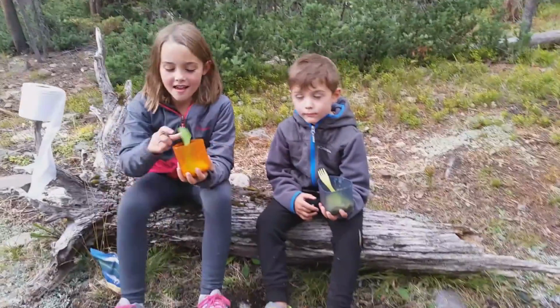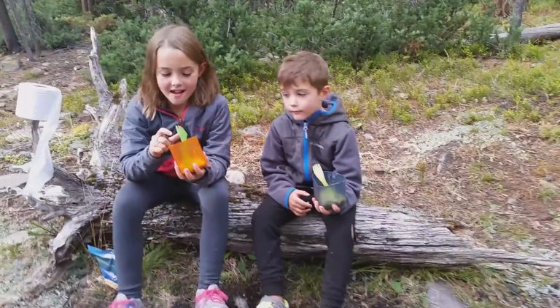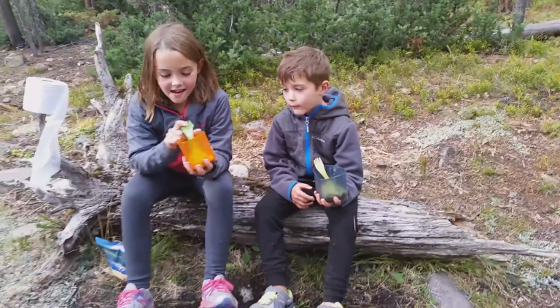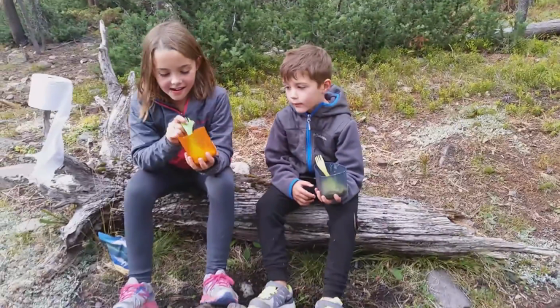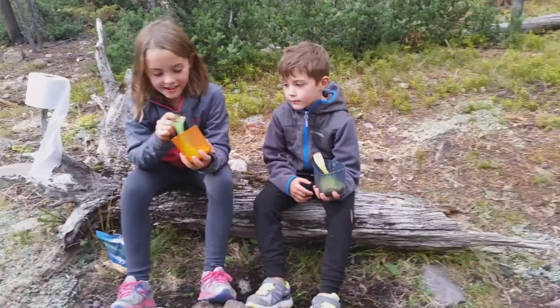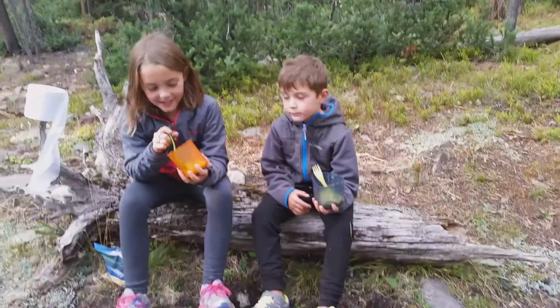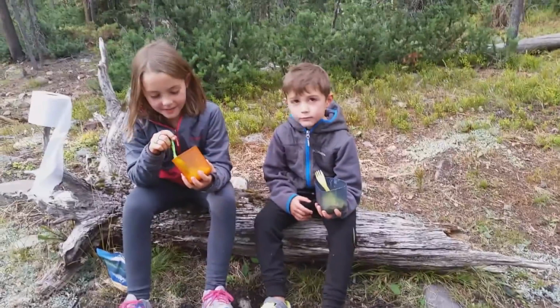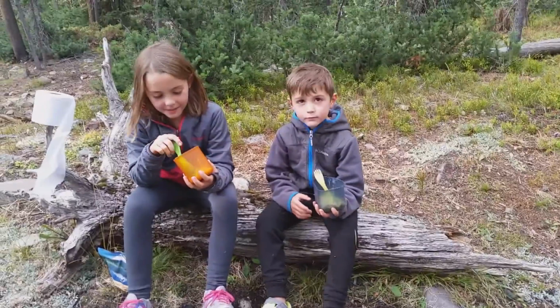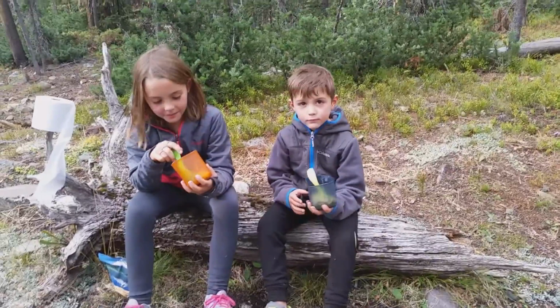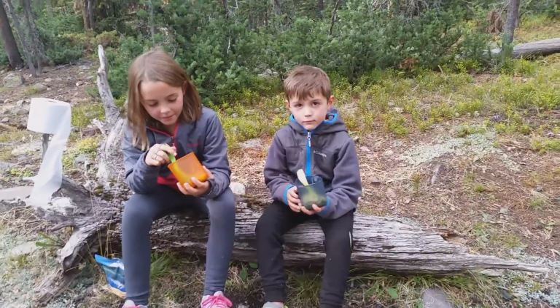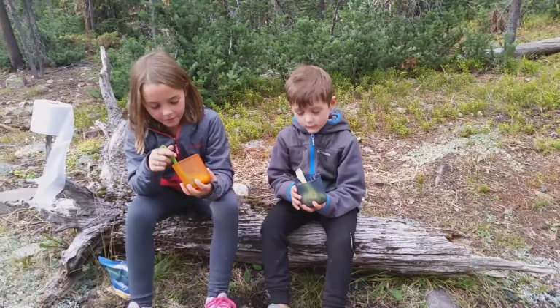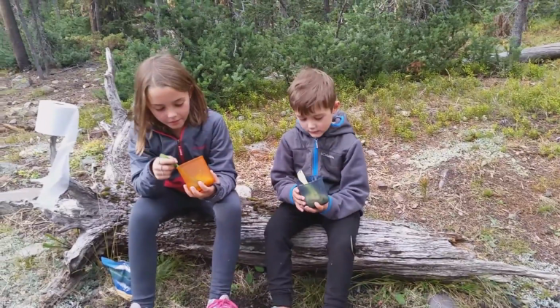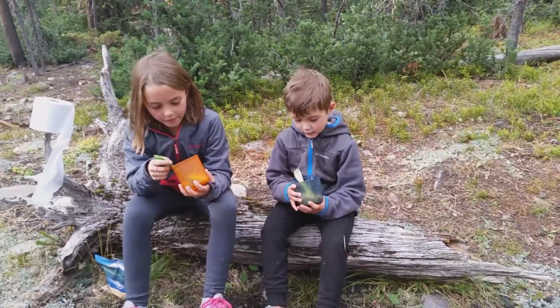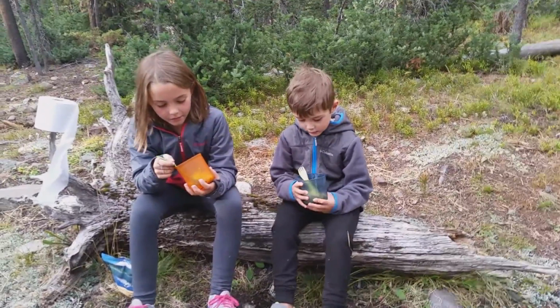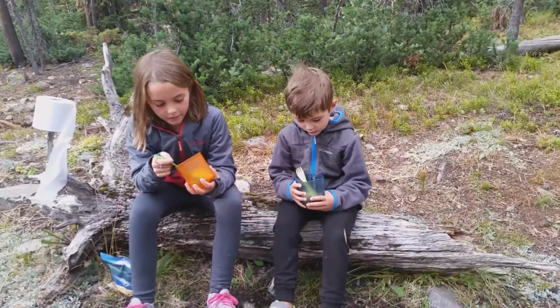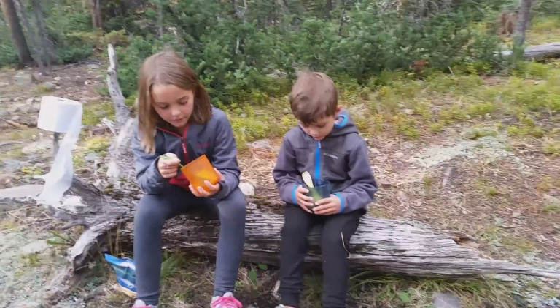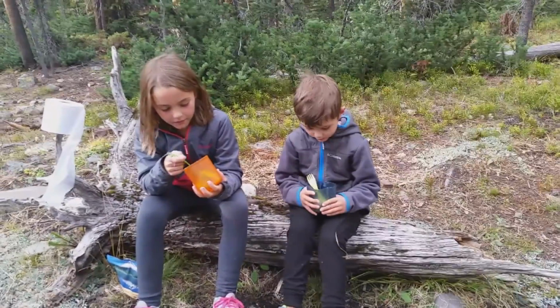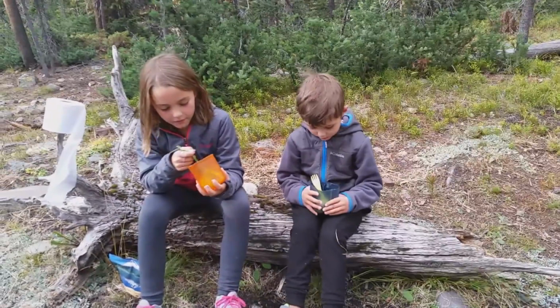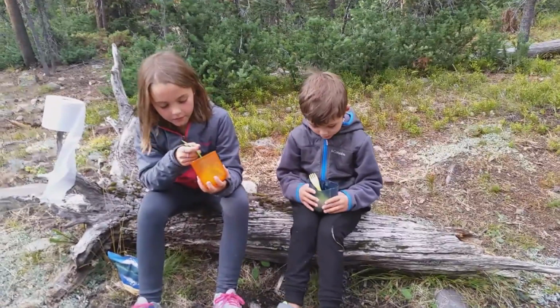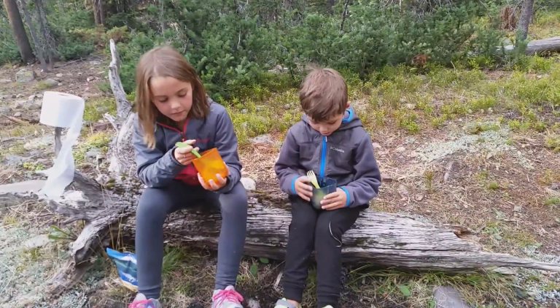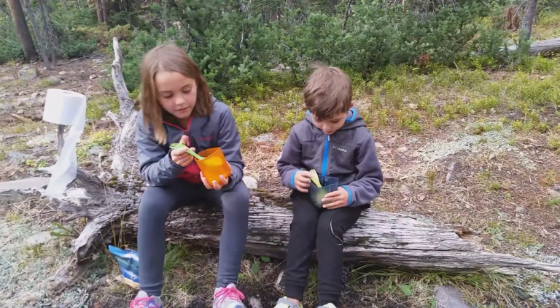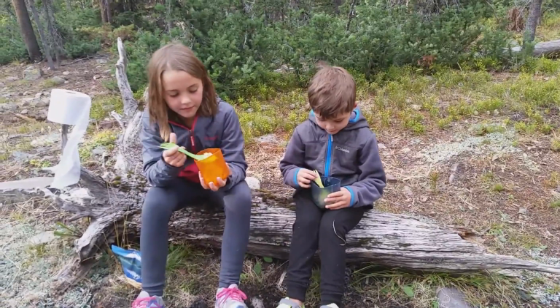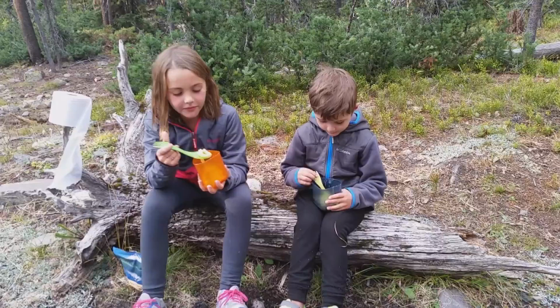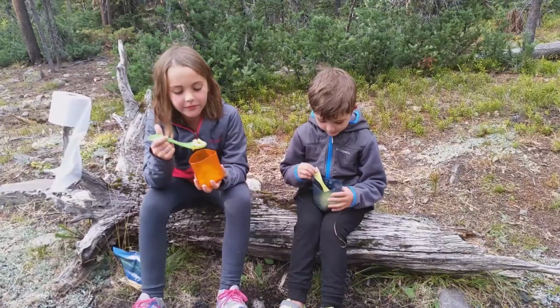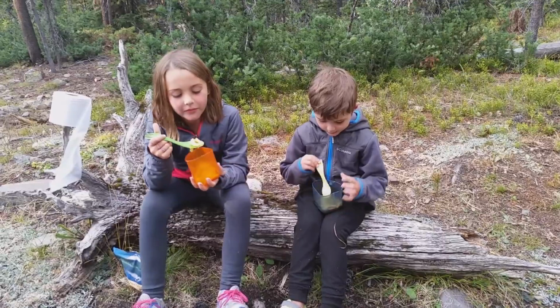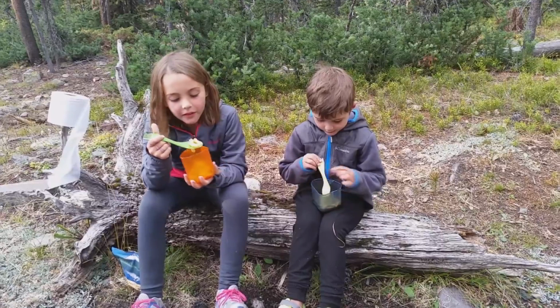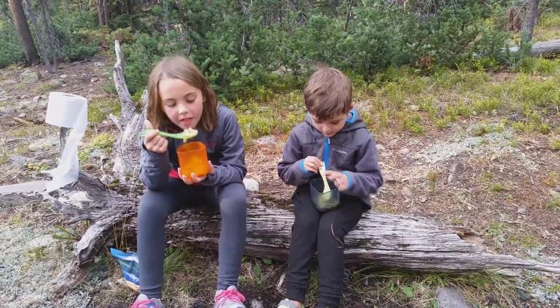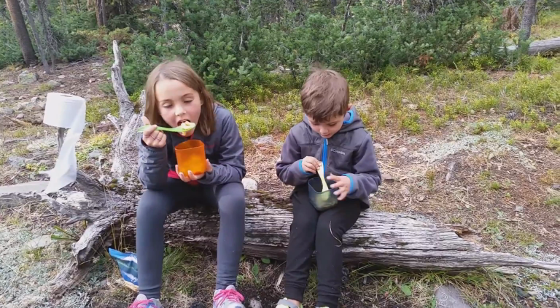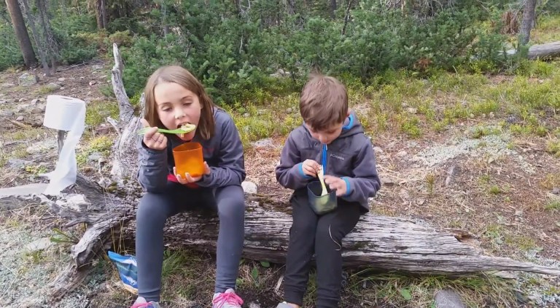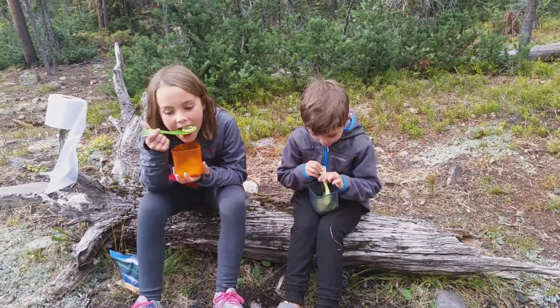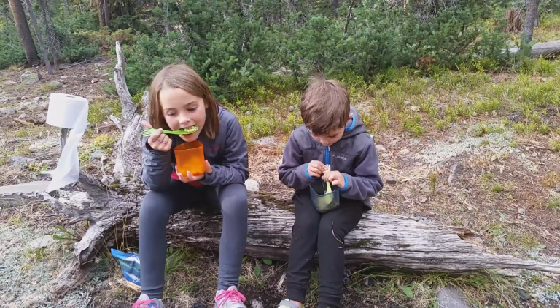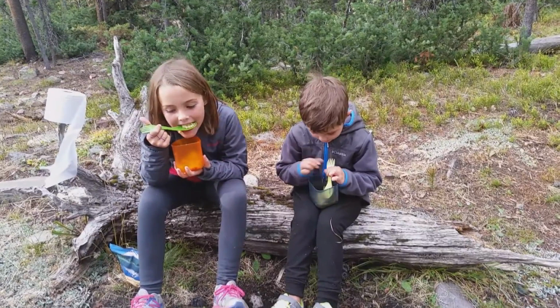Alright, it's Mountain House Pasta Primavera. Let's see the taste test results.